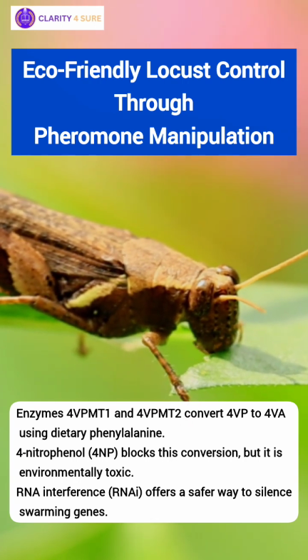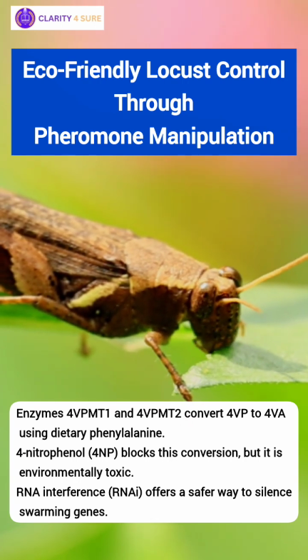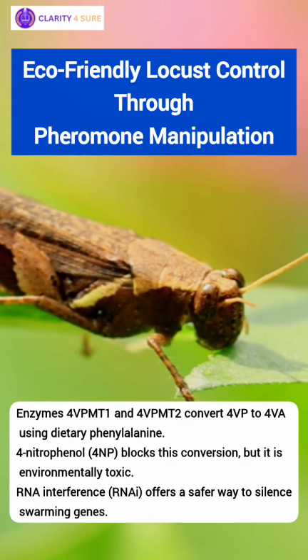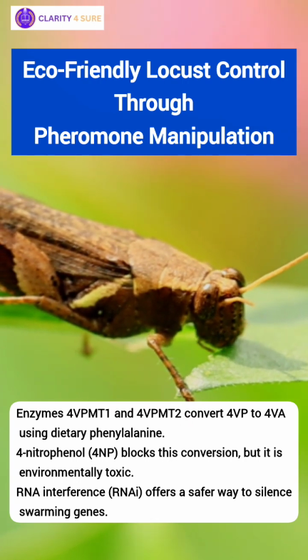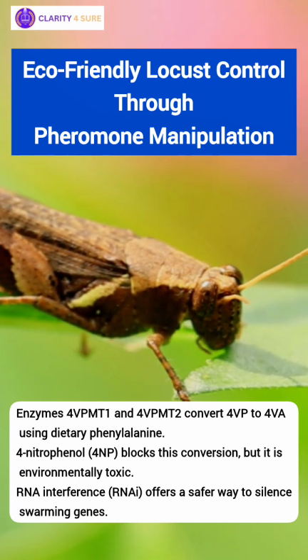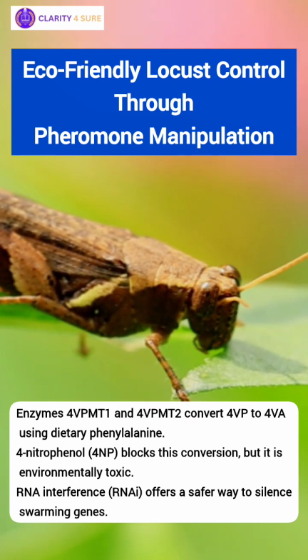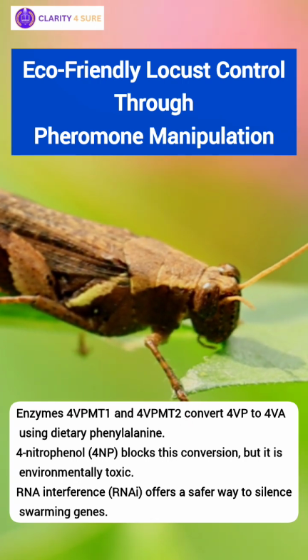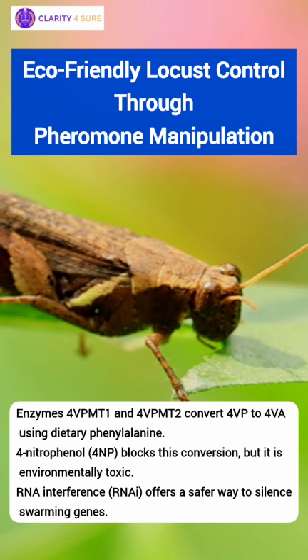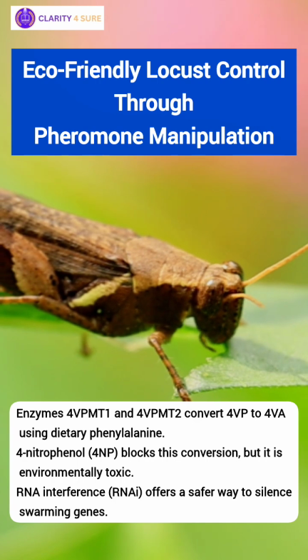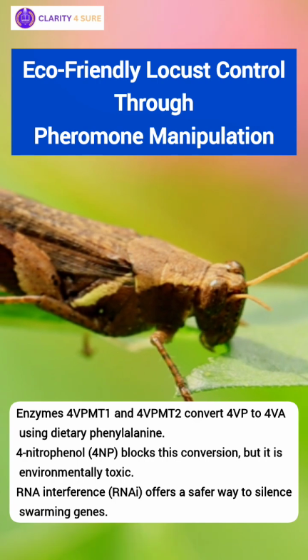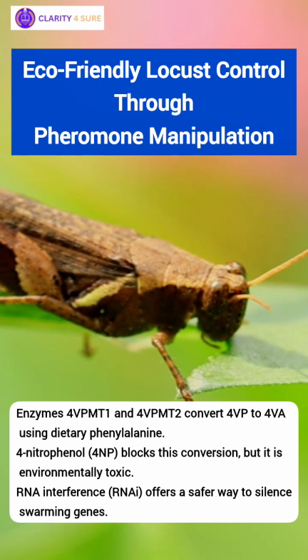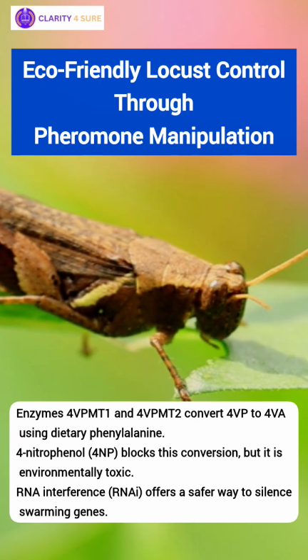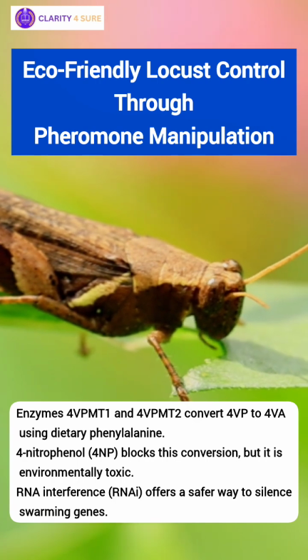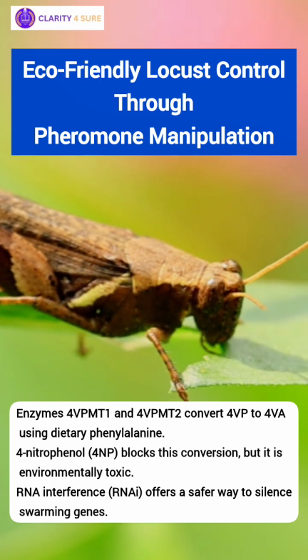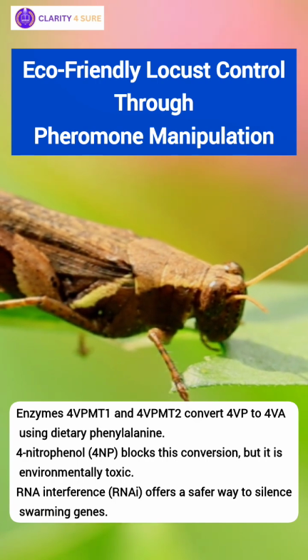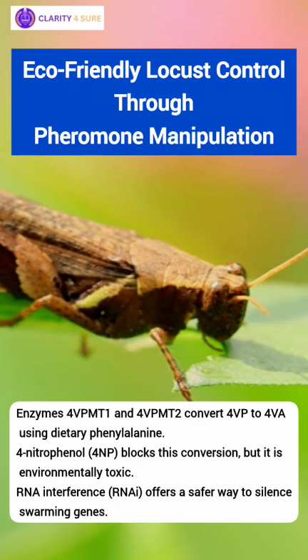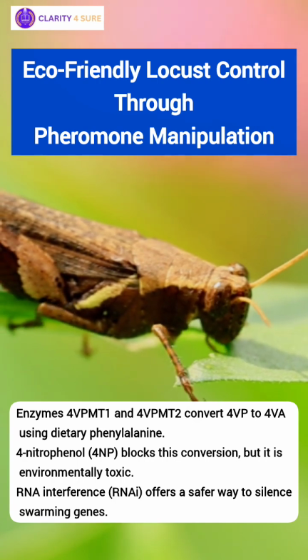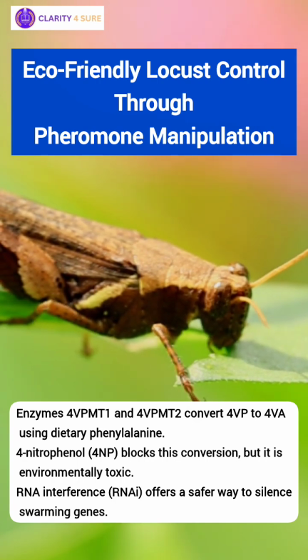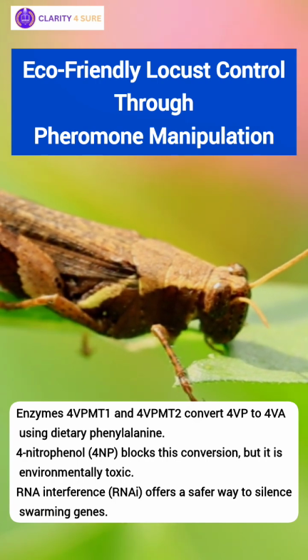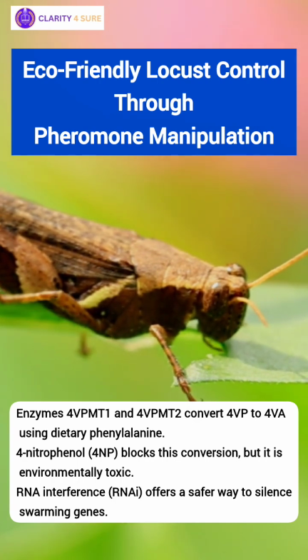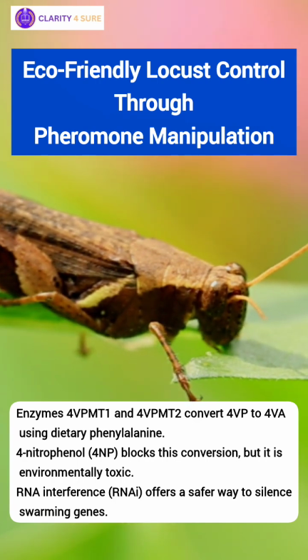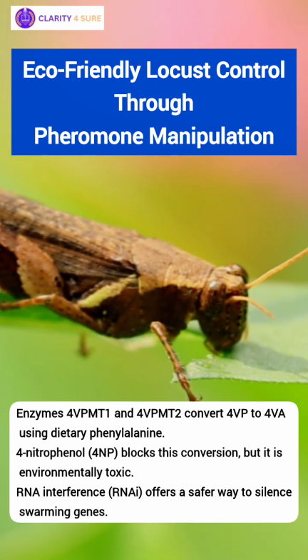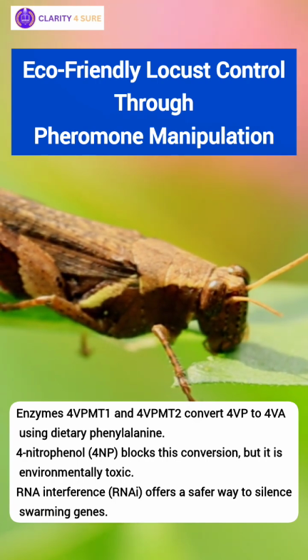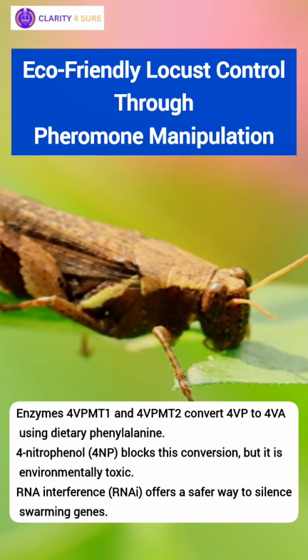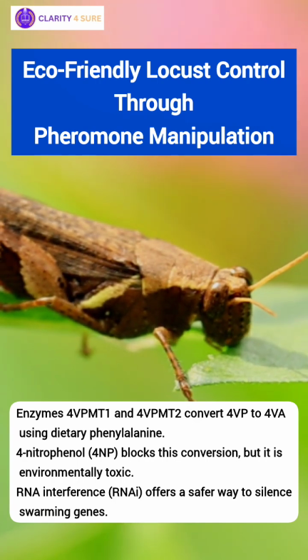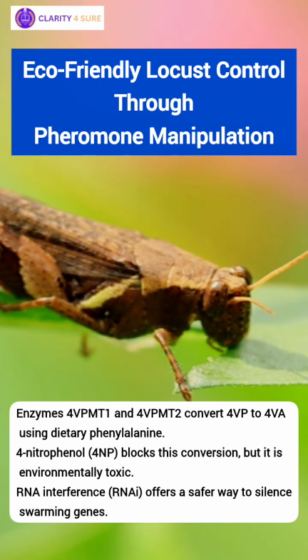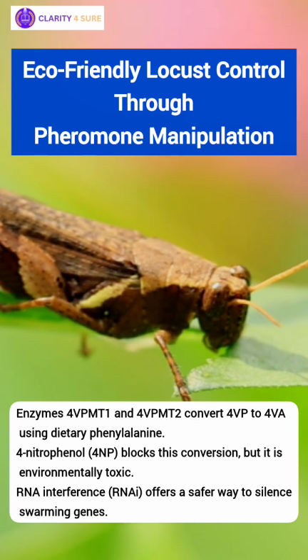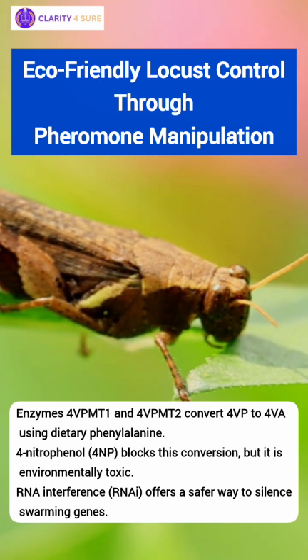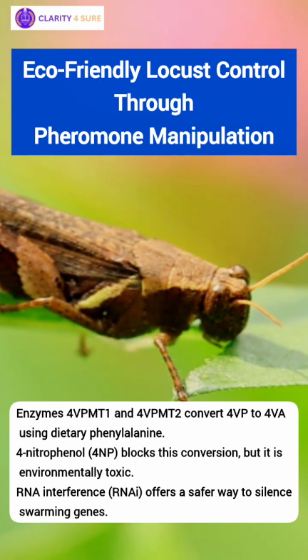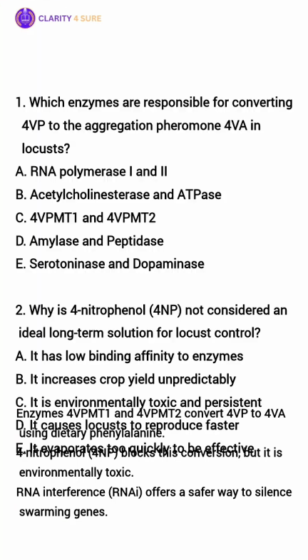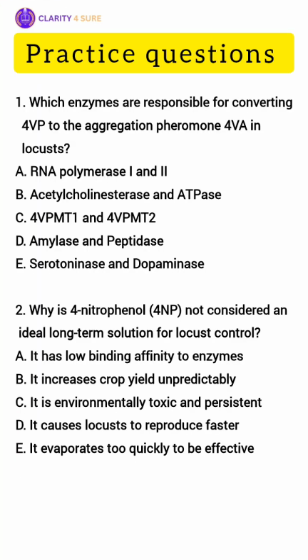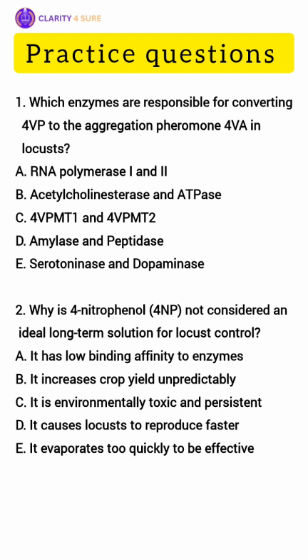So researchers are now turning to a safer method: RNA interference technology. This can silence the genes responsible for the enzymes.